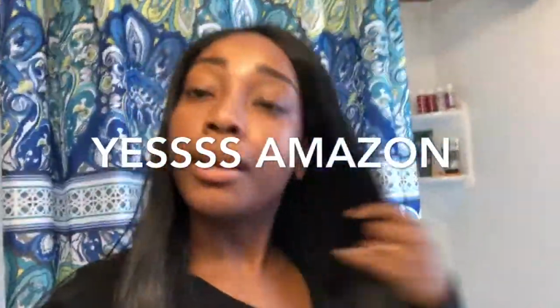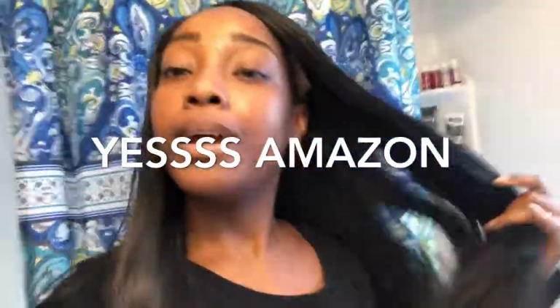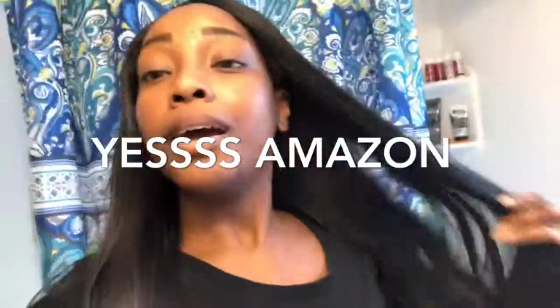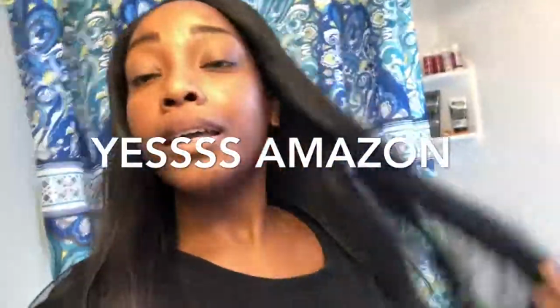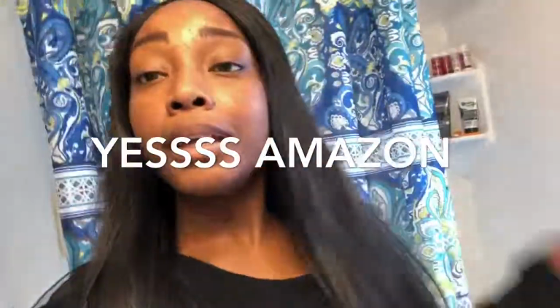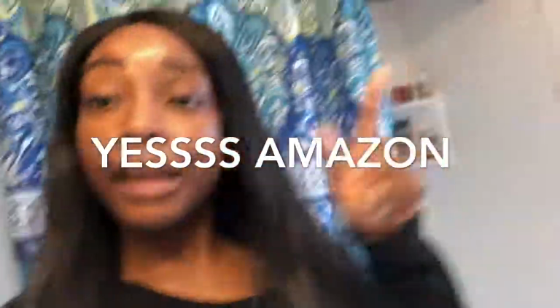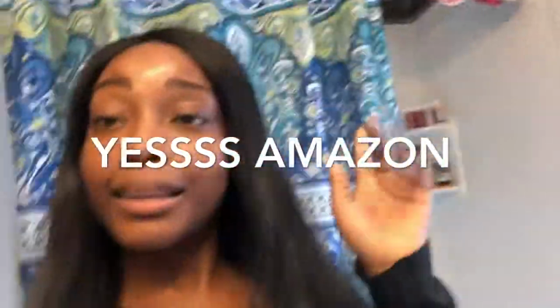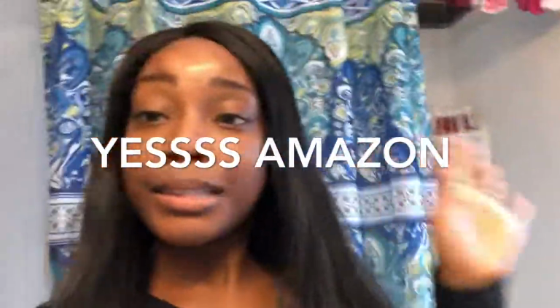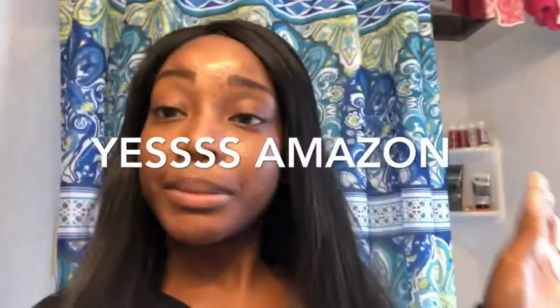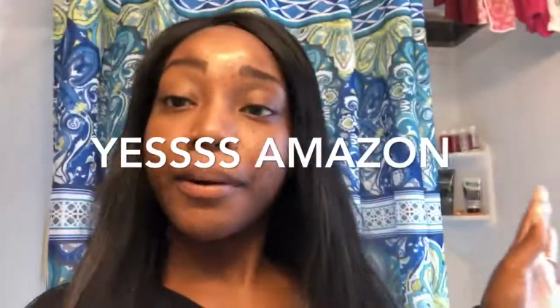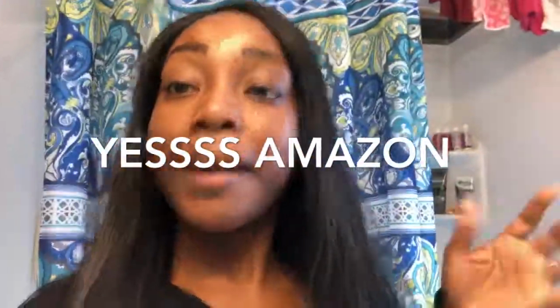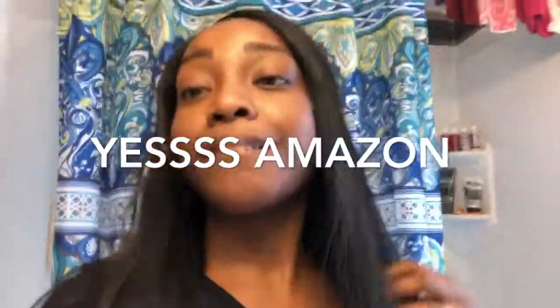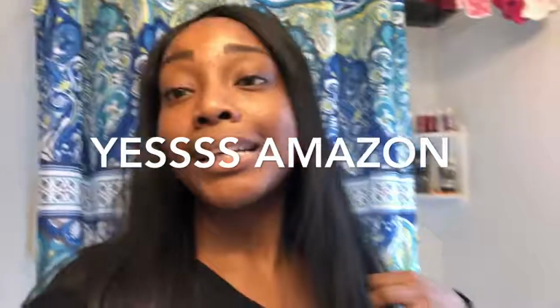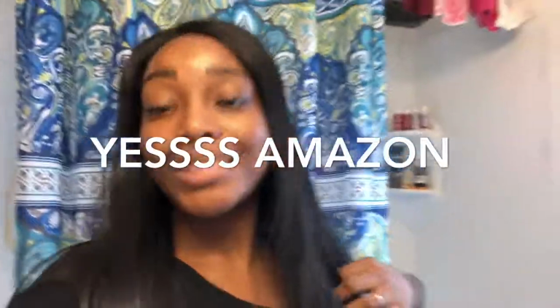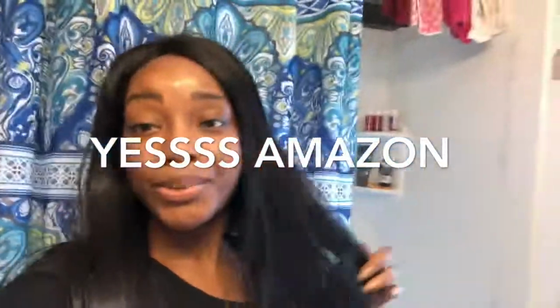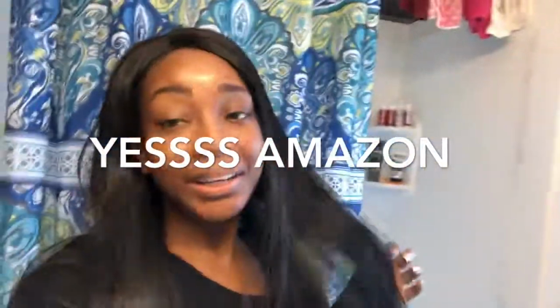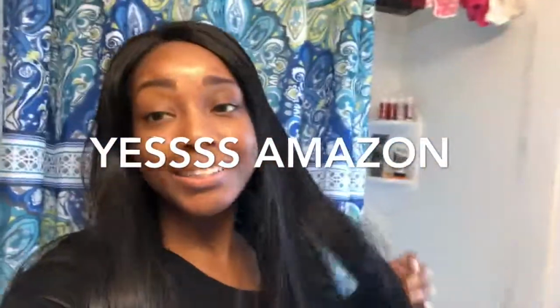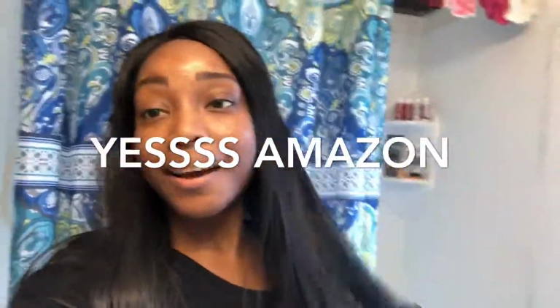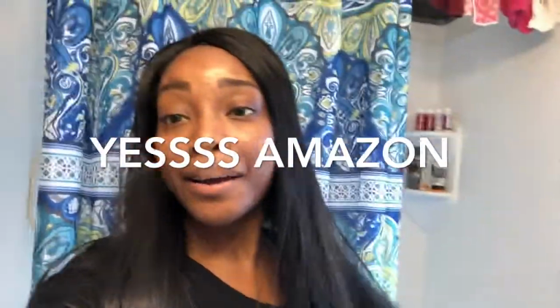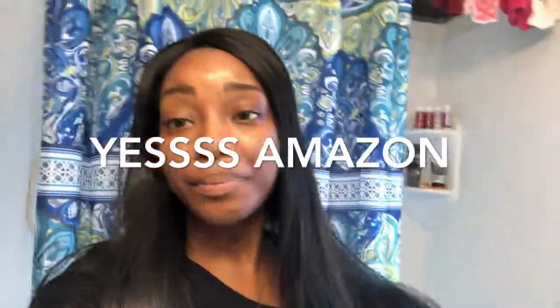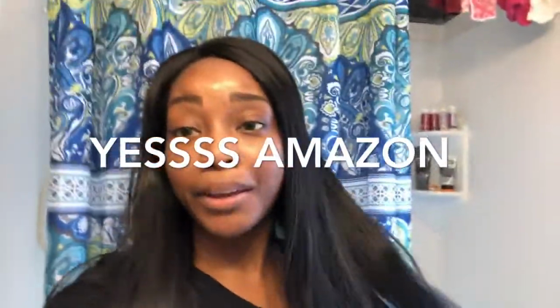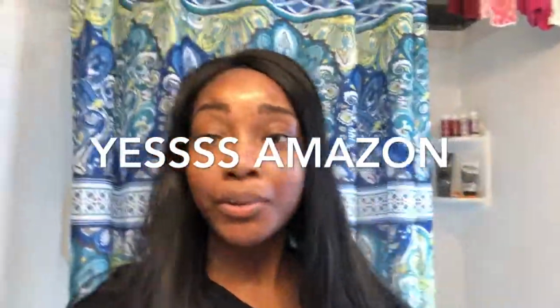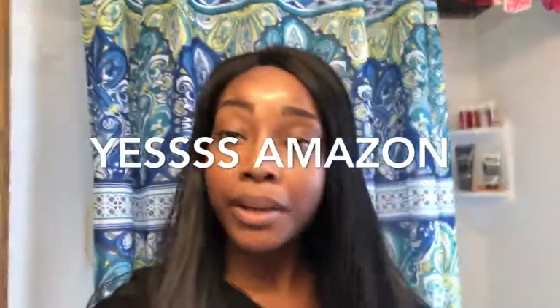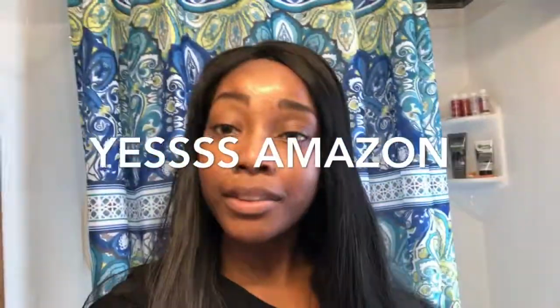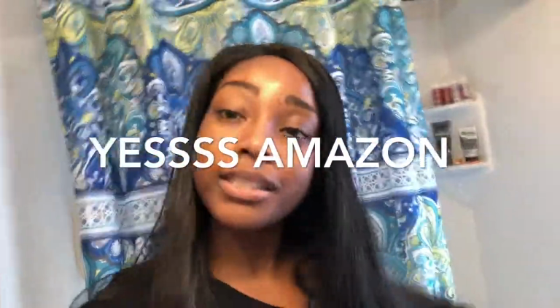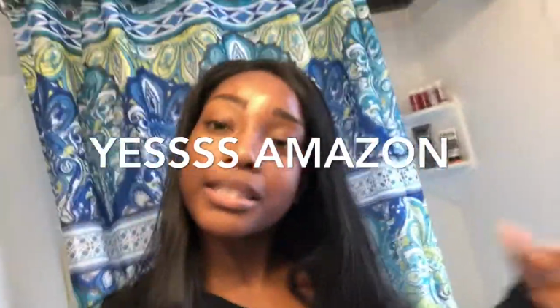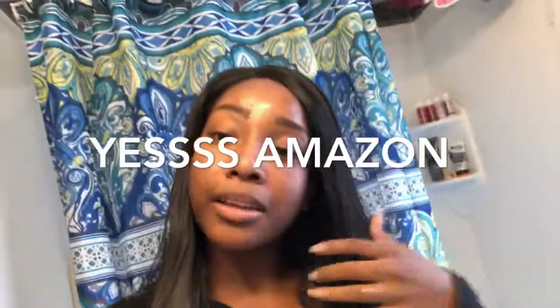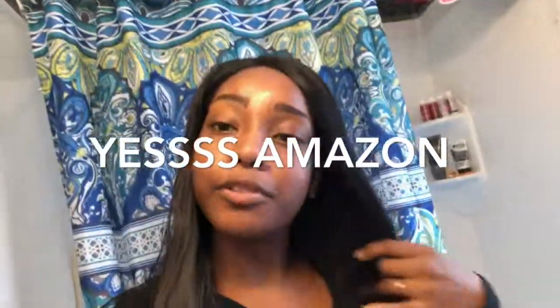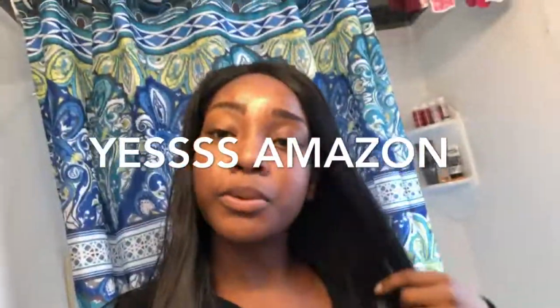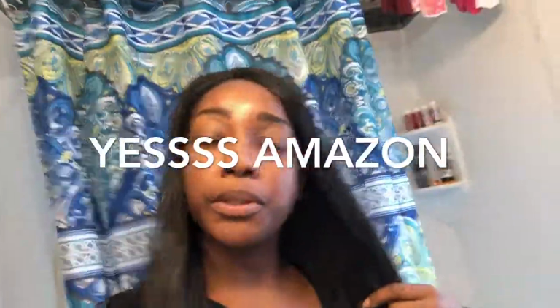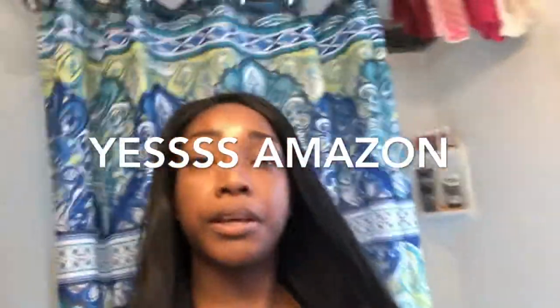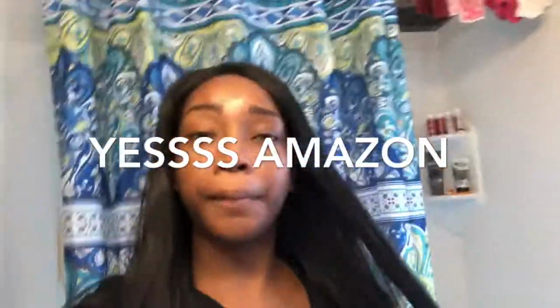Again, like and subscribe. Until next time, thank you lovelies — thank you for tuning in.